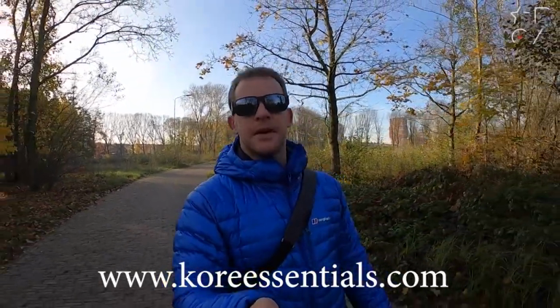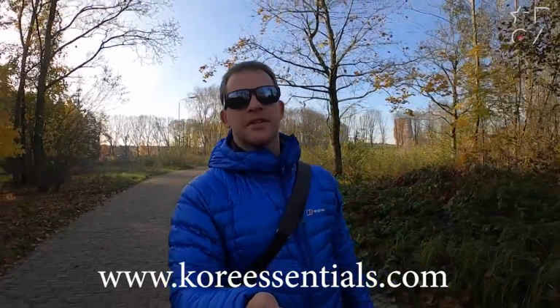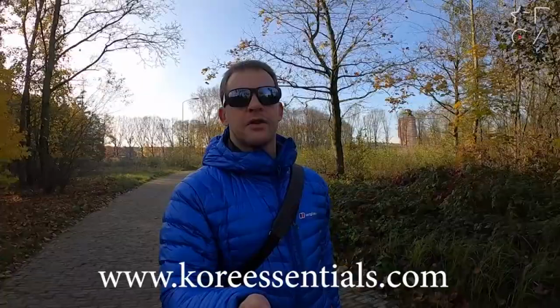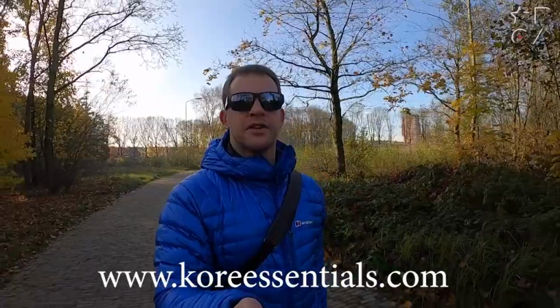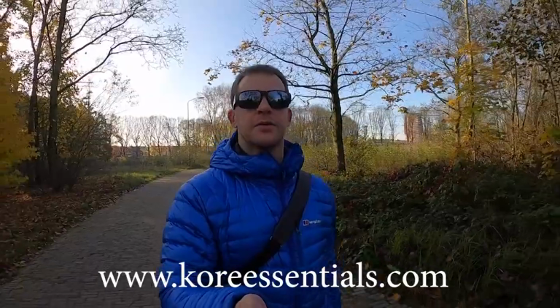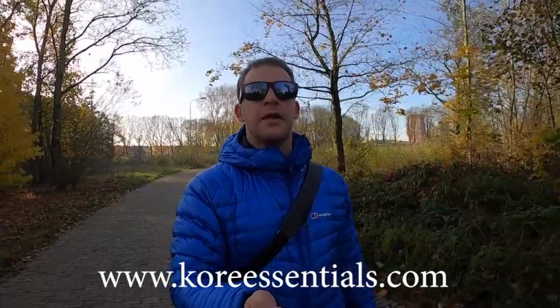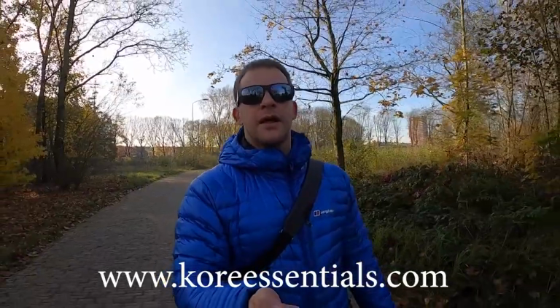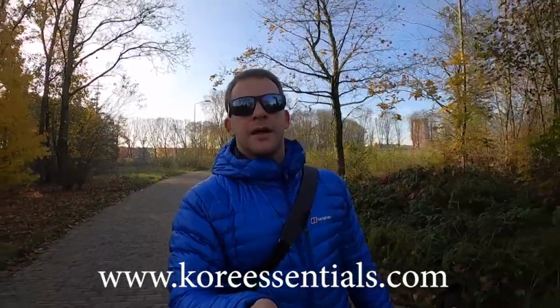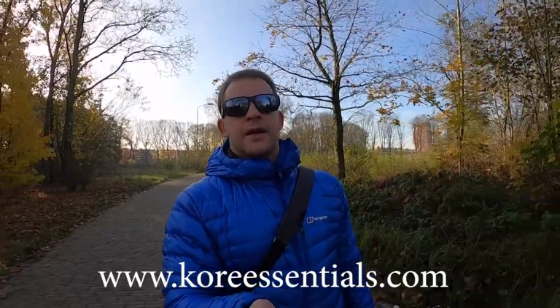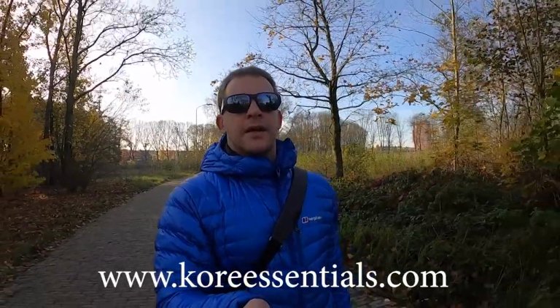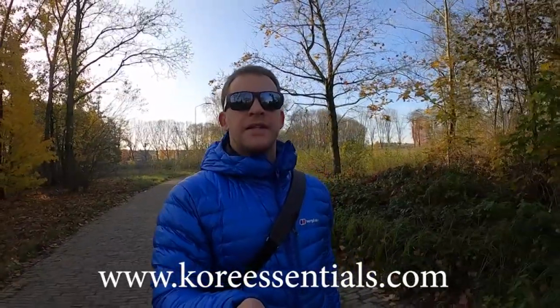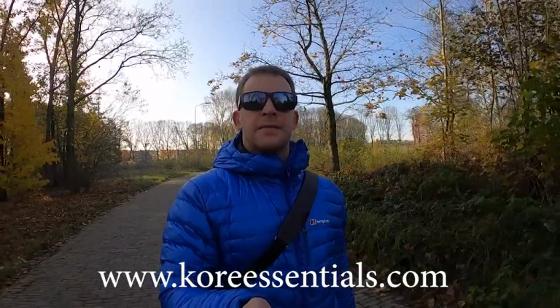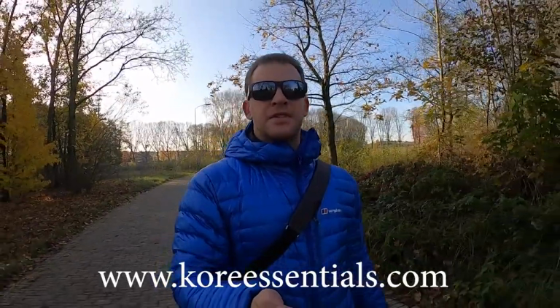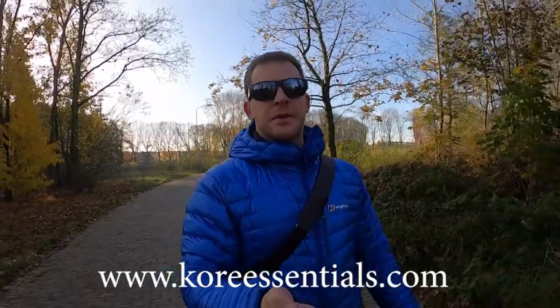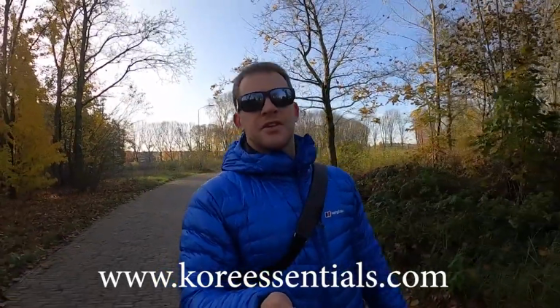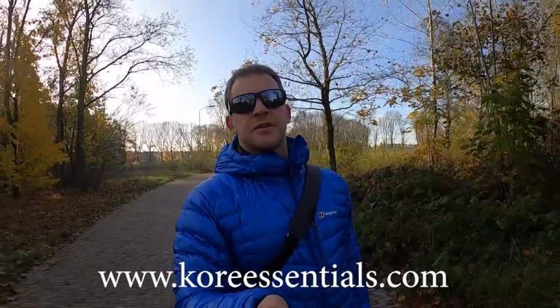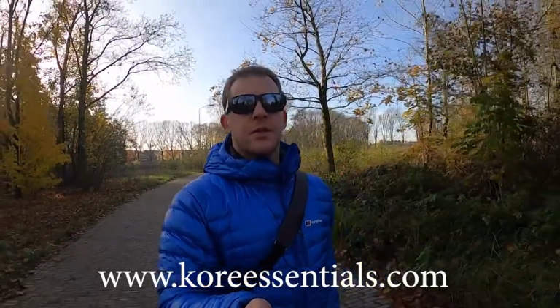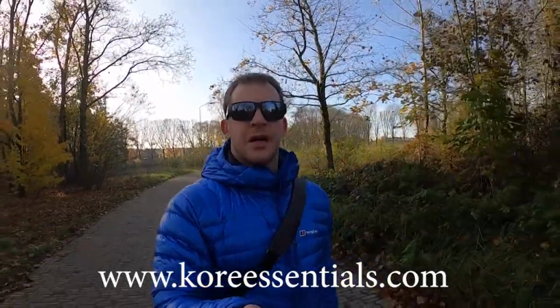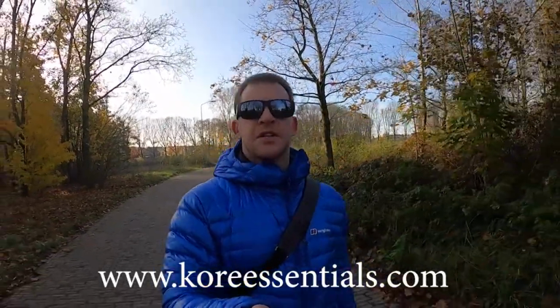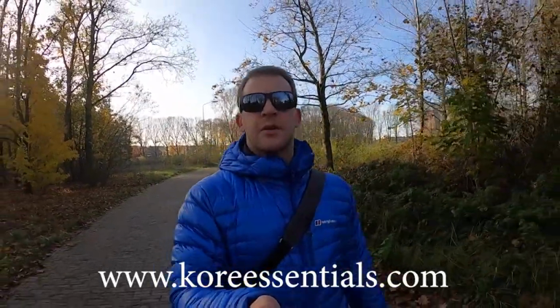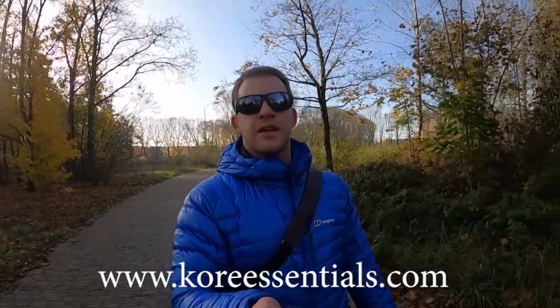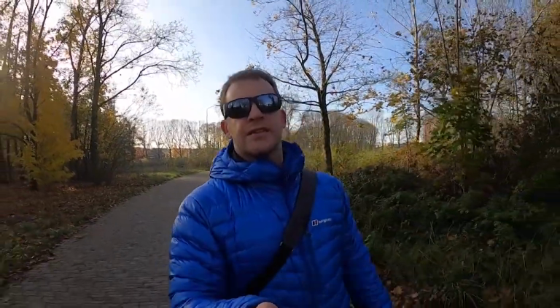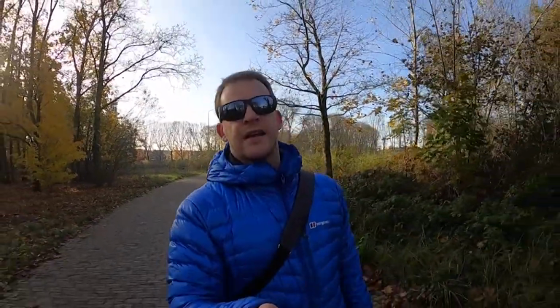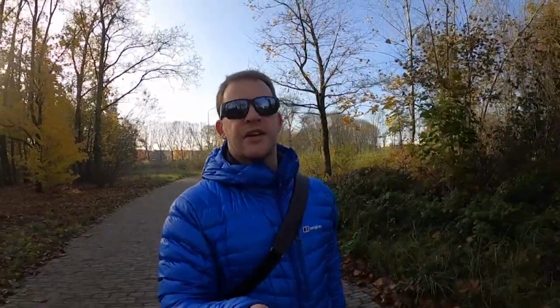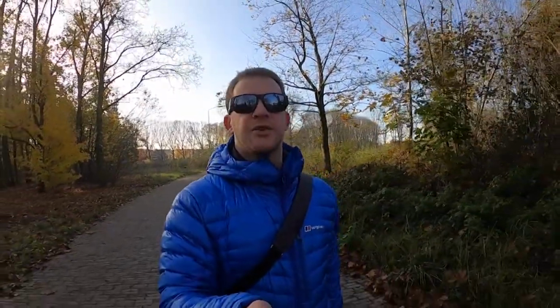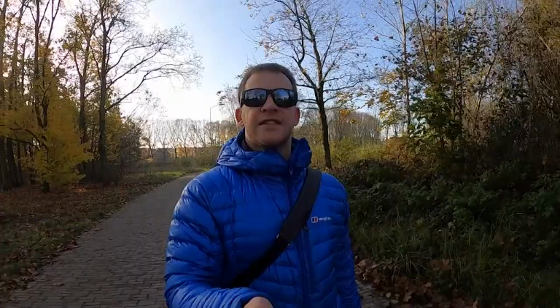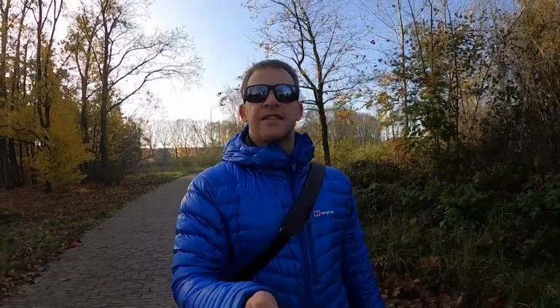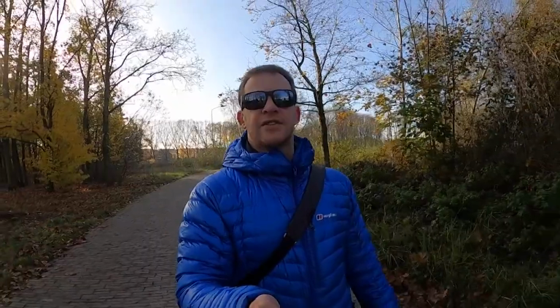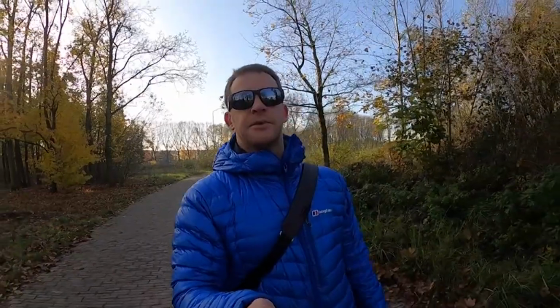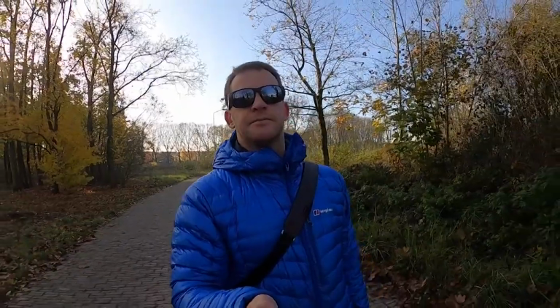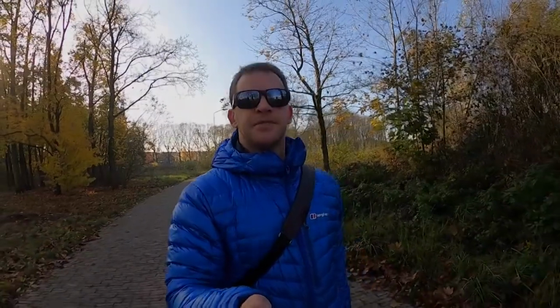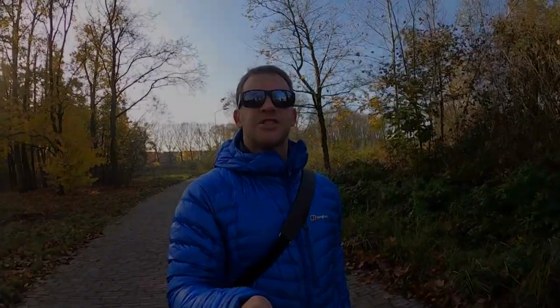Definitely check out what Core Essentials has to offer — not only sunglasses, but we've also had extended looks at their belts and other offerings. Please subscribe to the channel as that always helps us out quite a lot, and I'll catch you guys in the next video. Cheers!